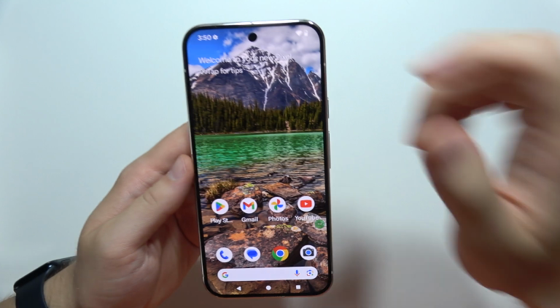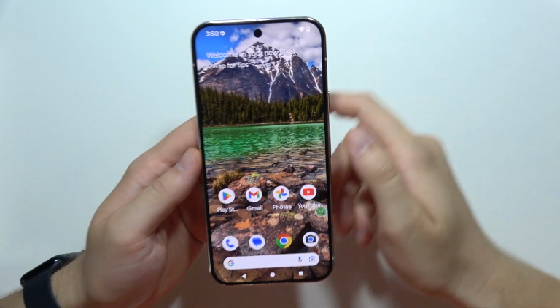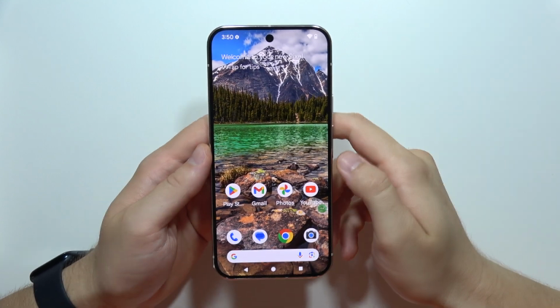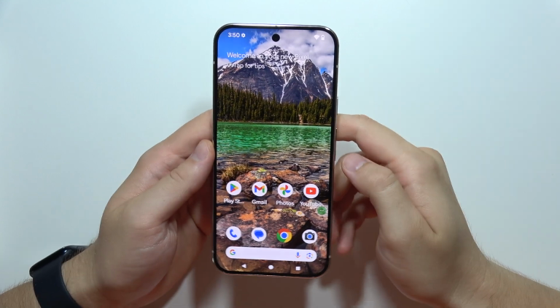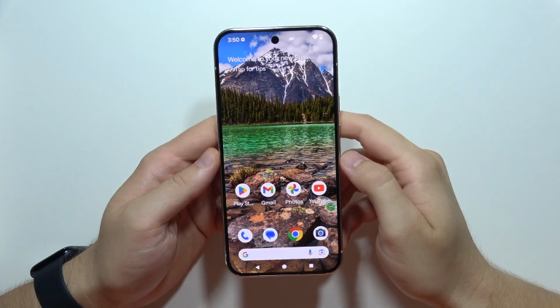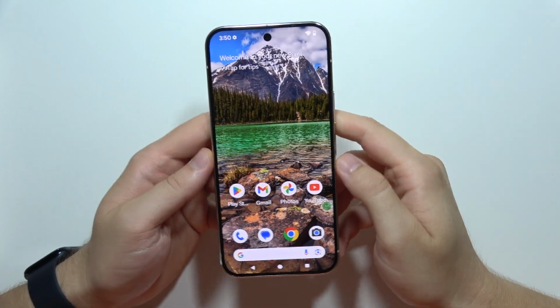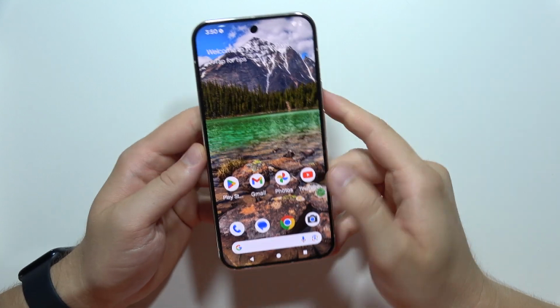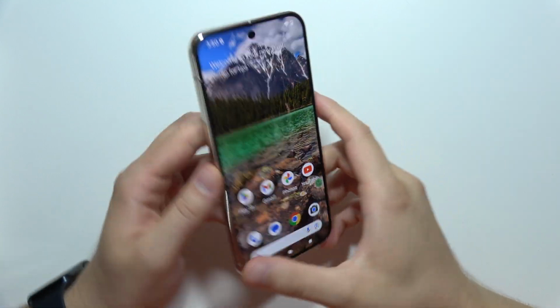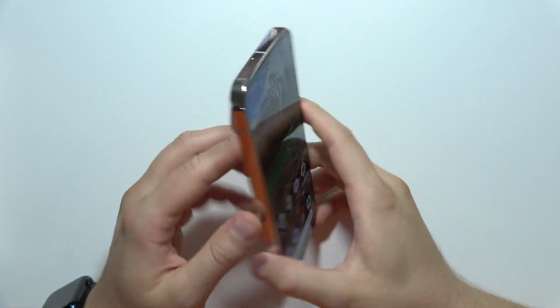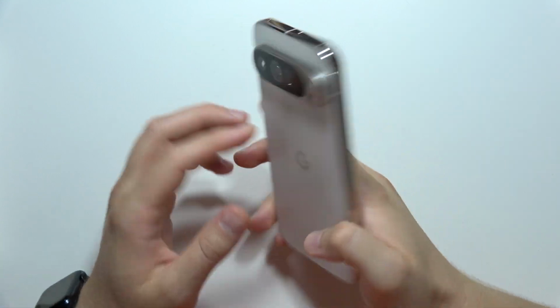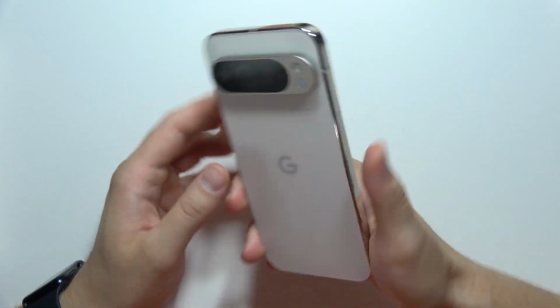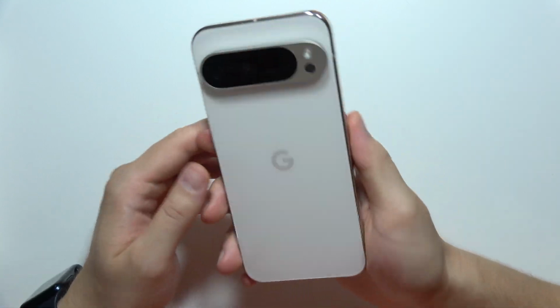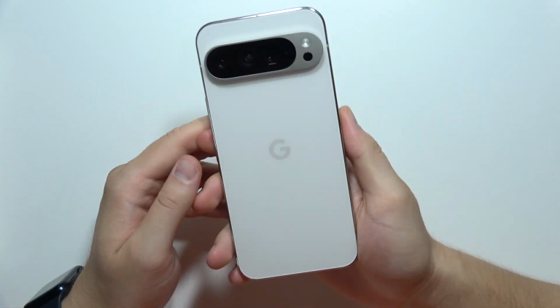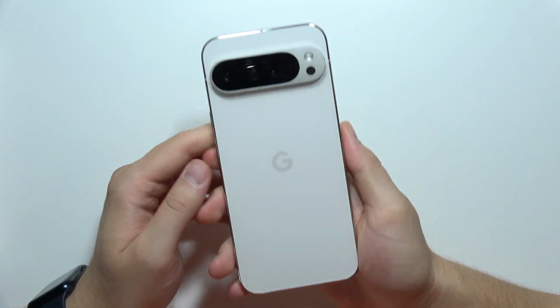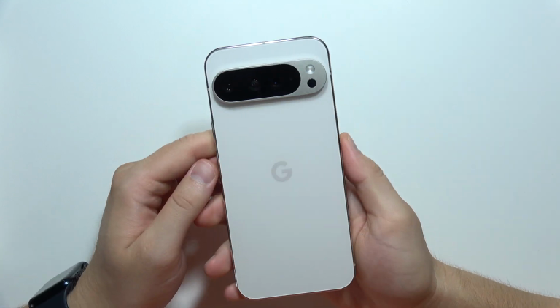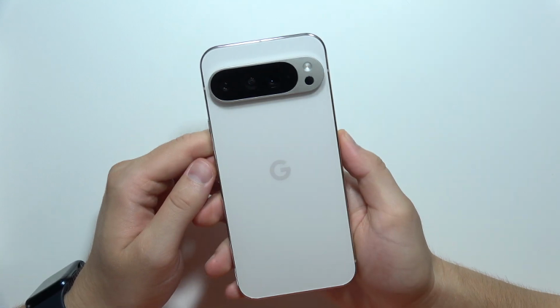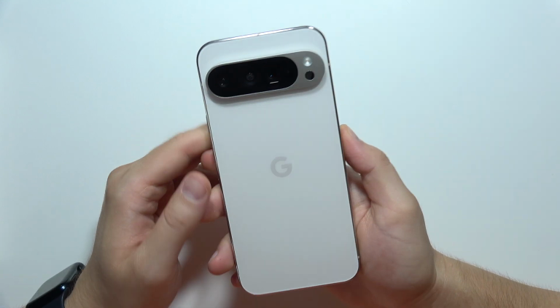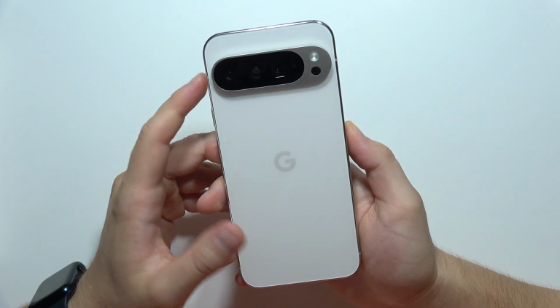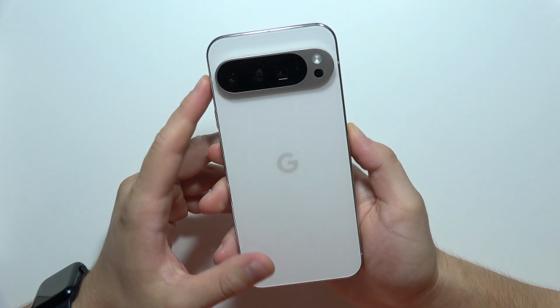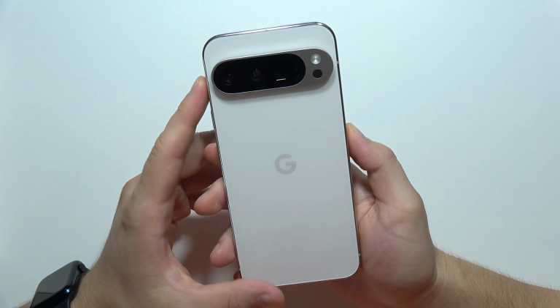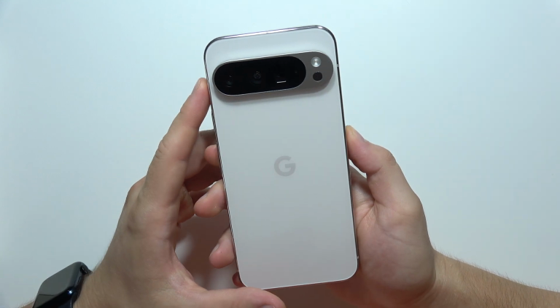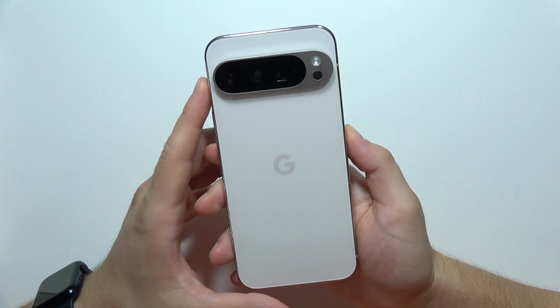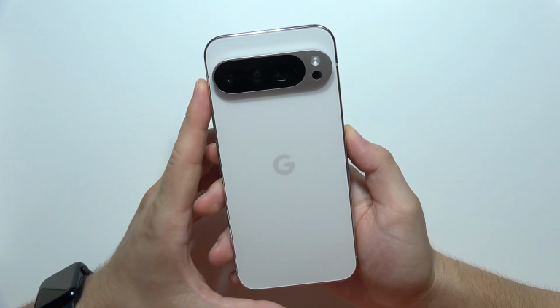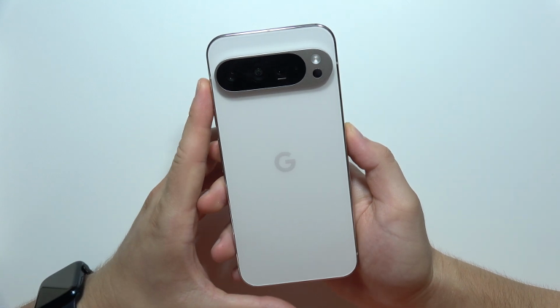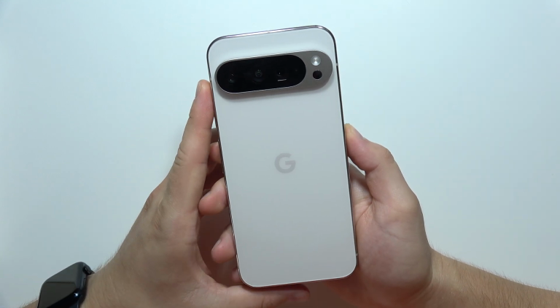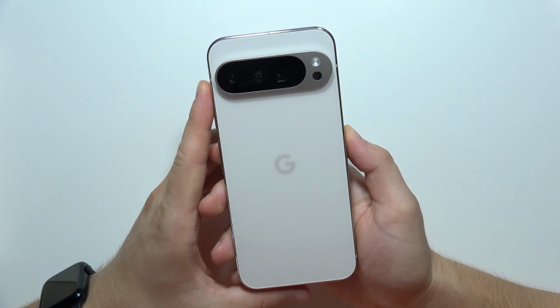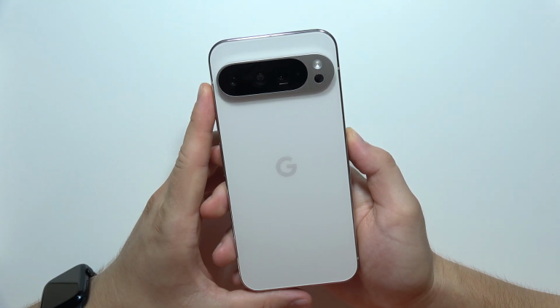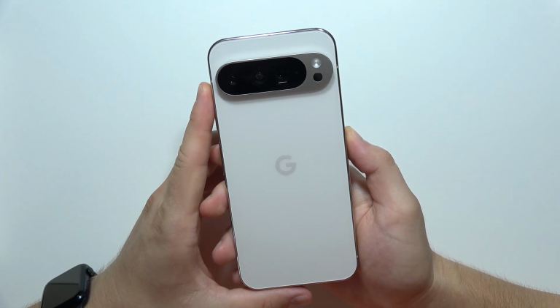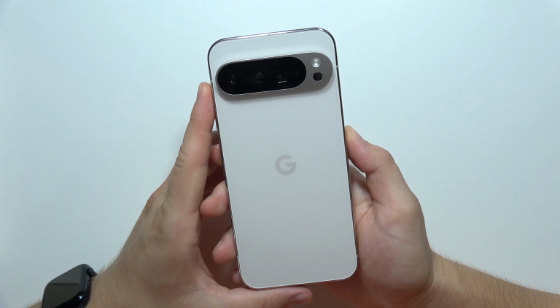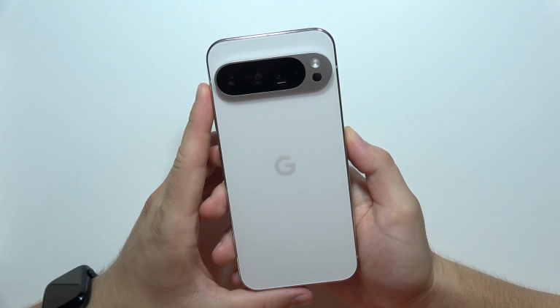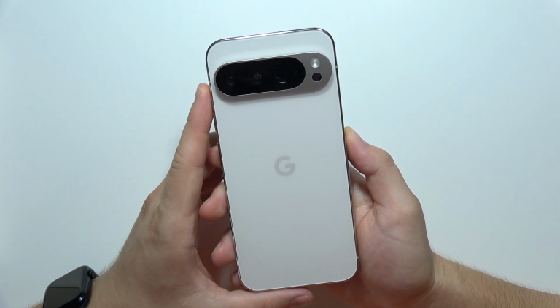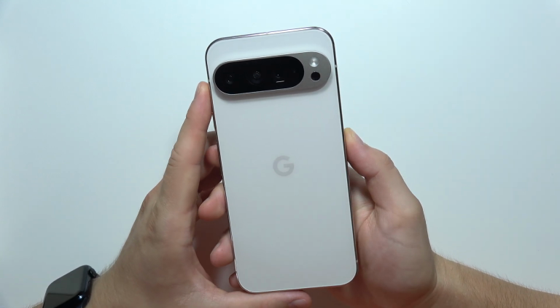Hey, in this video I will show you all methods how you can turn off Google Pixel 9 Pro XL.